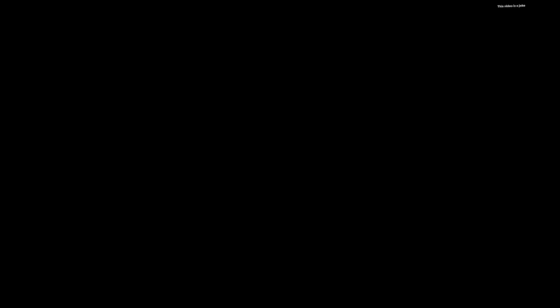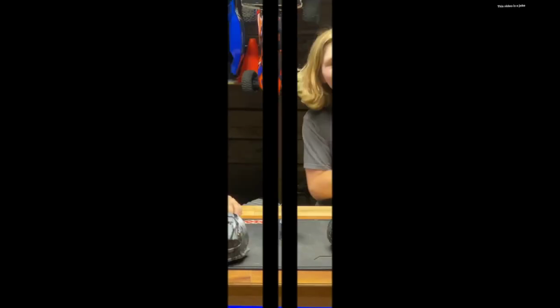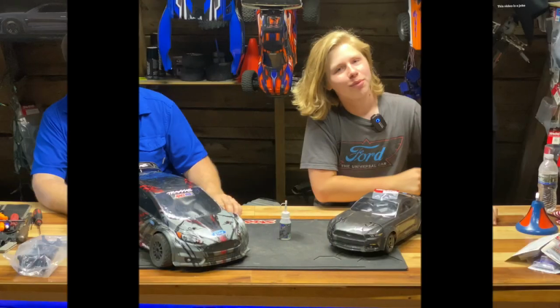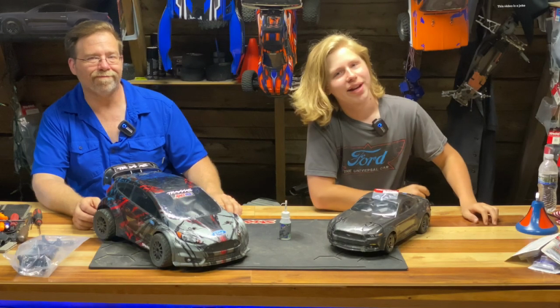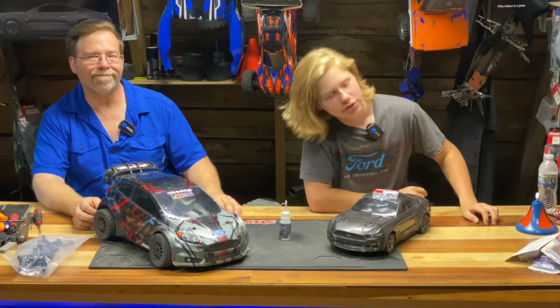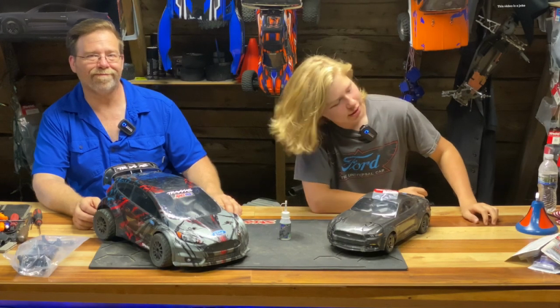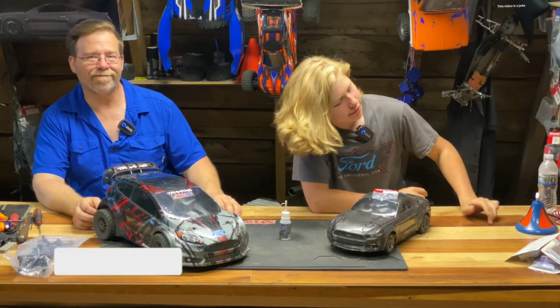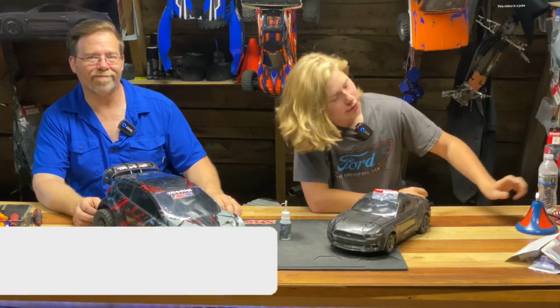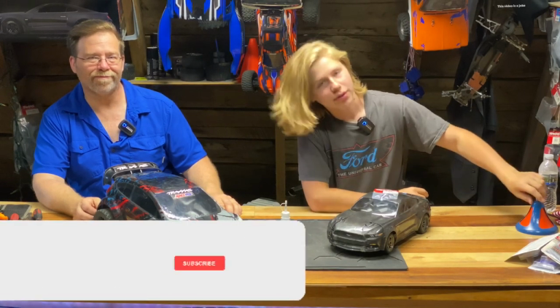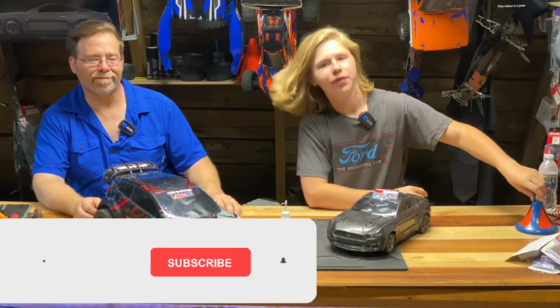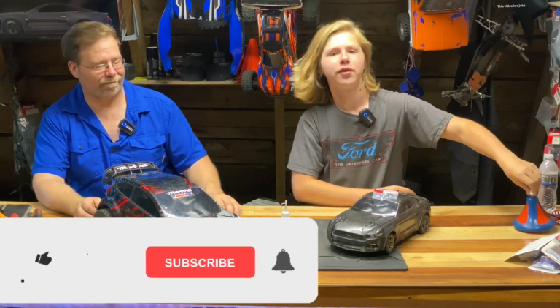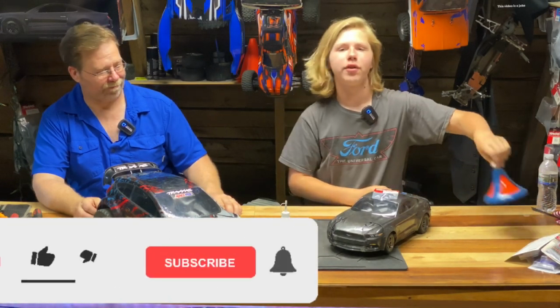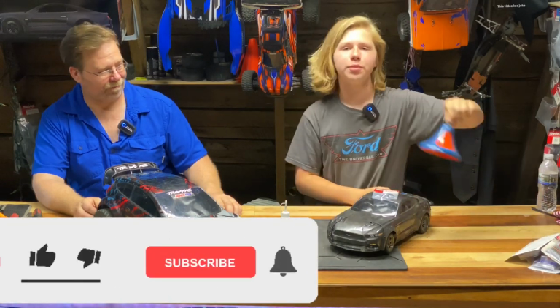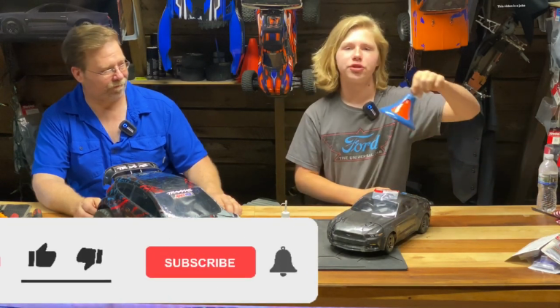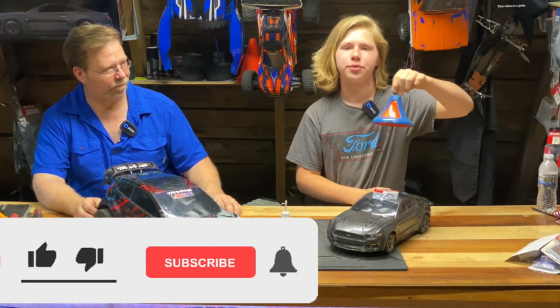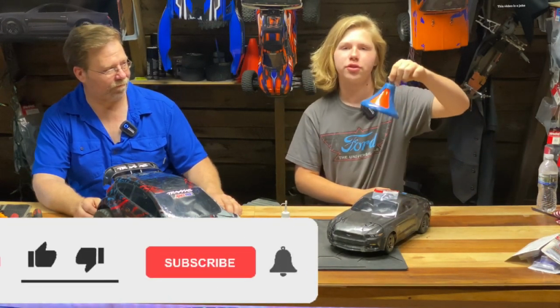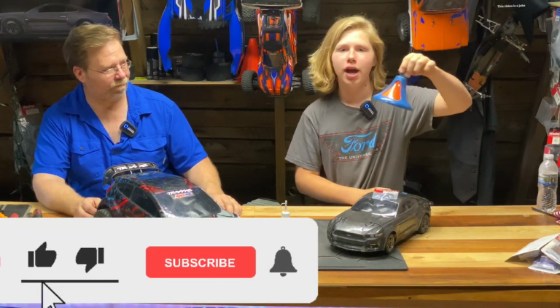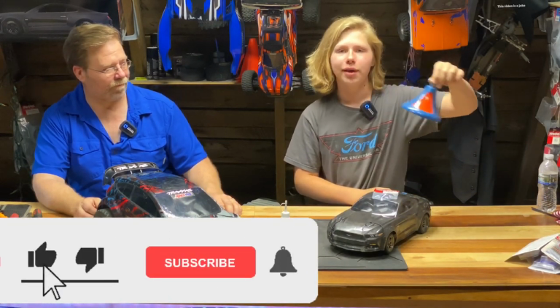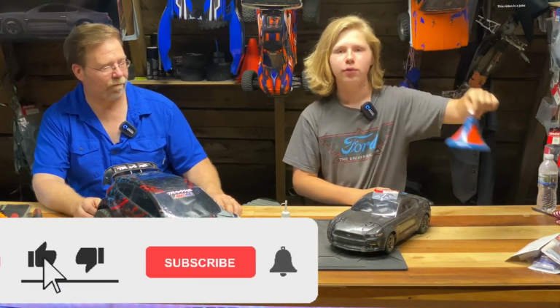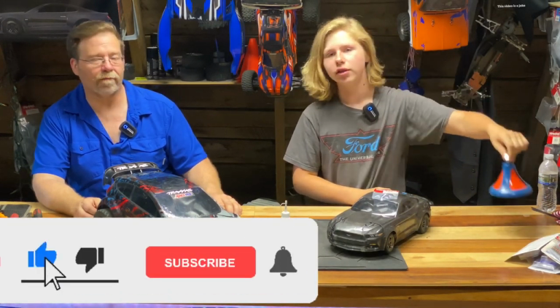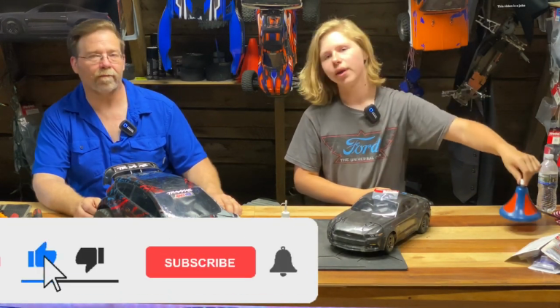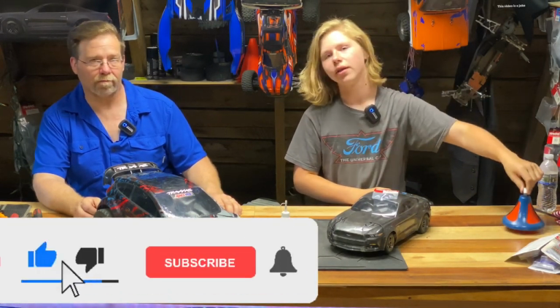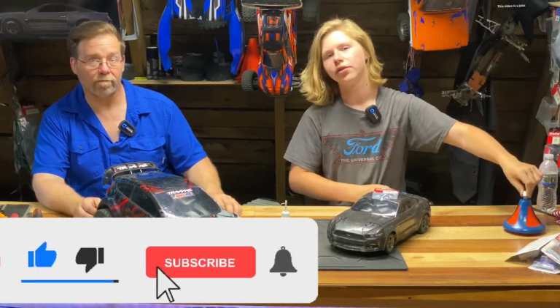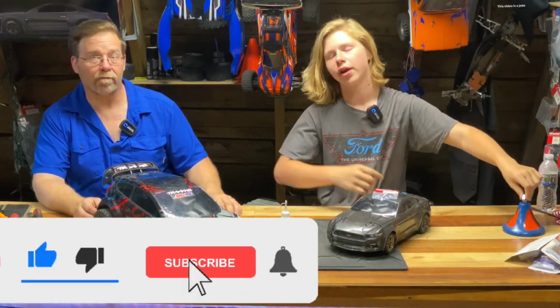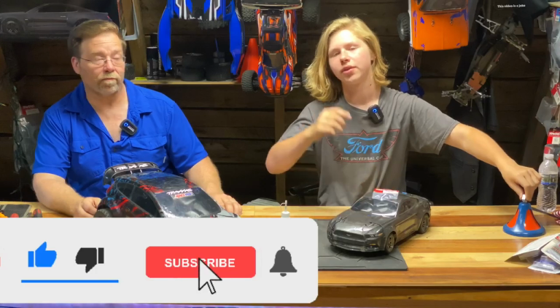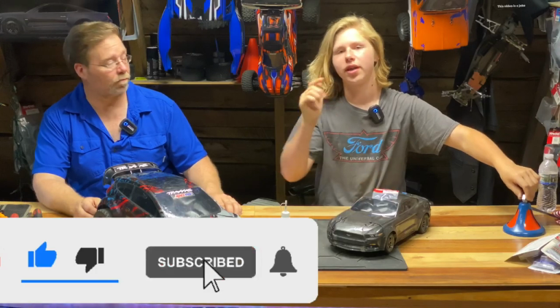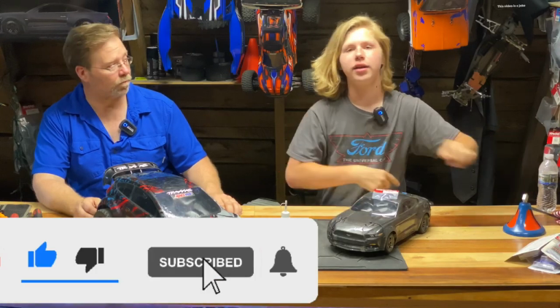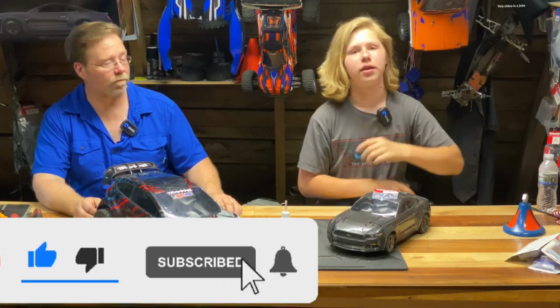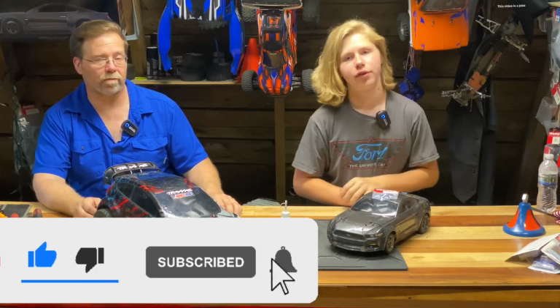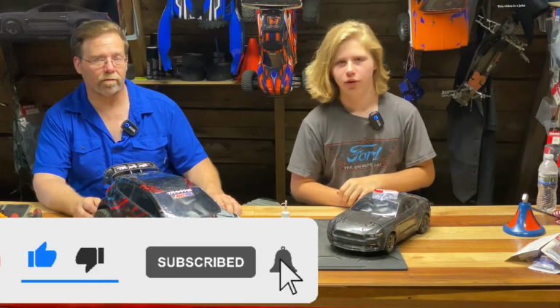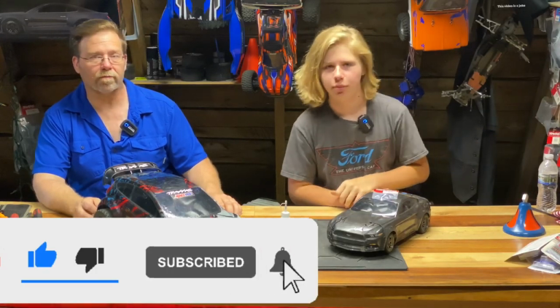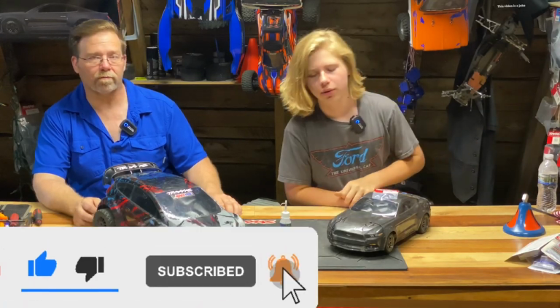Welcome back to 3x7 Outdoor. If you haven't already, be sure to subscribe and ring the bell so you do not miss any of our new uploads.